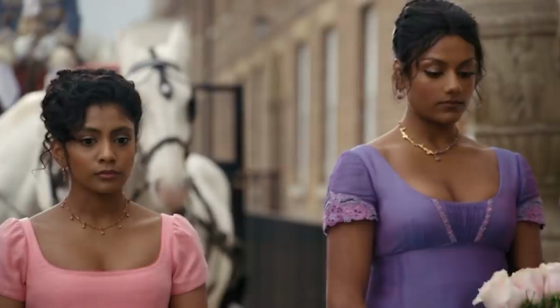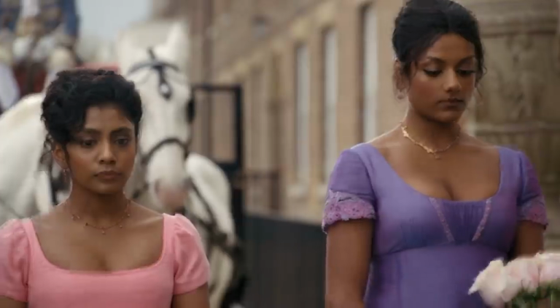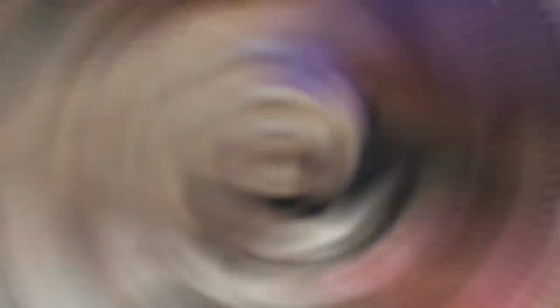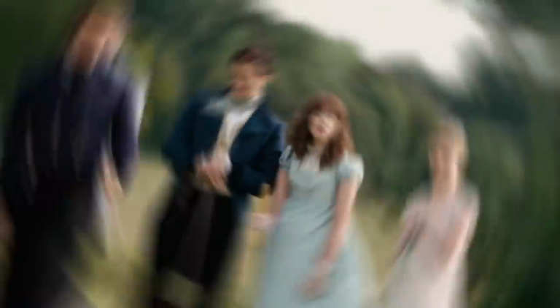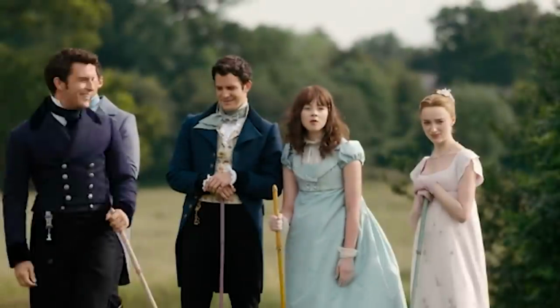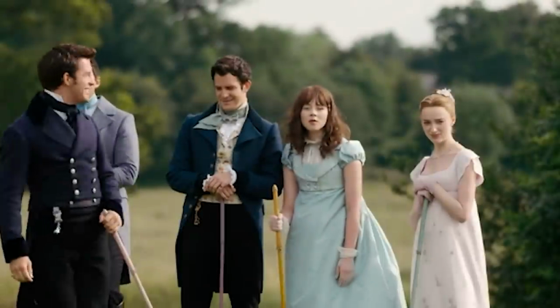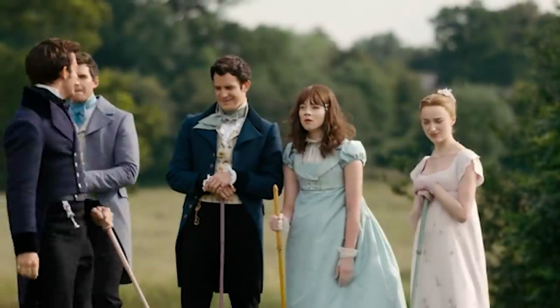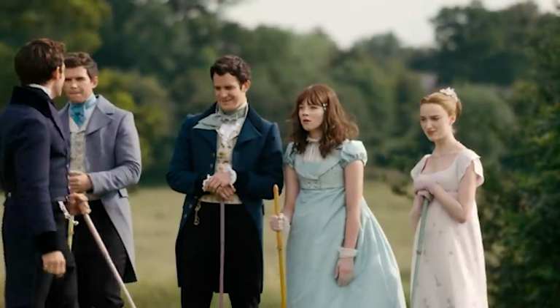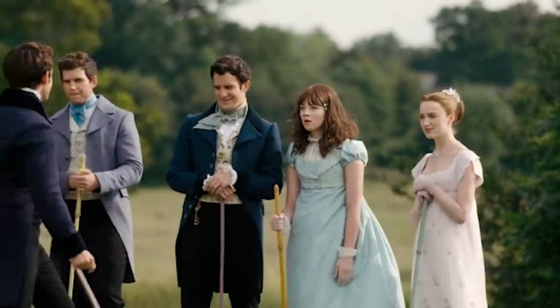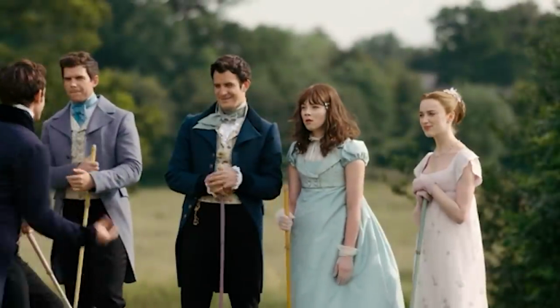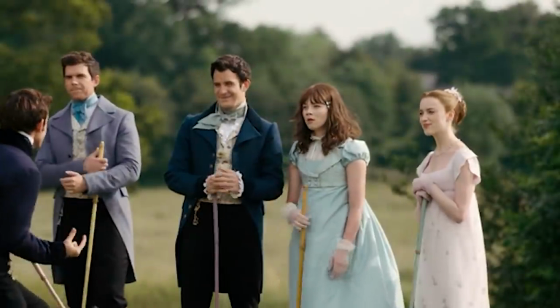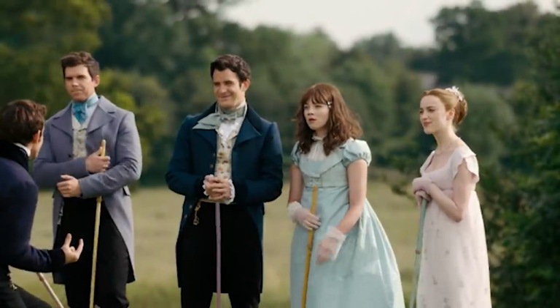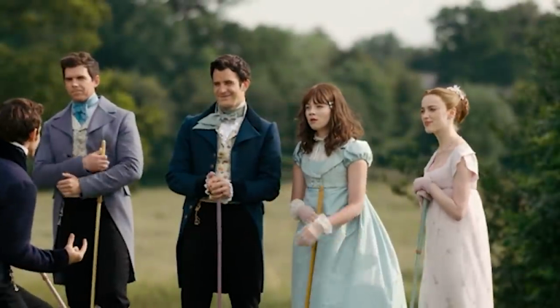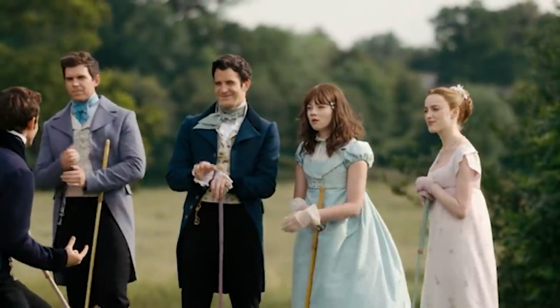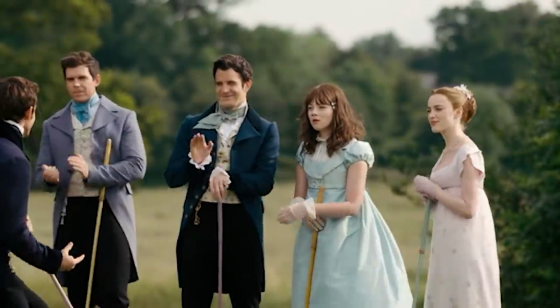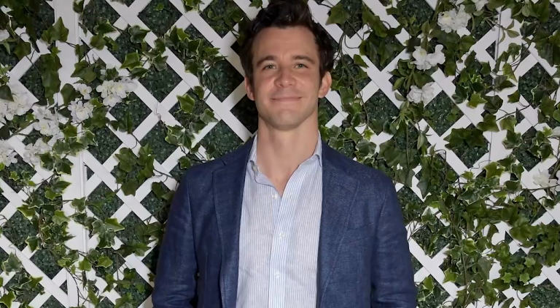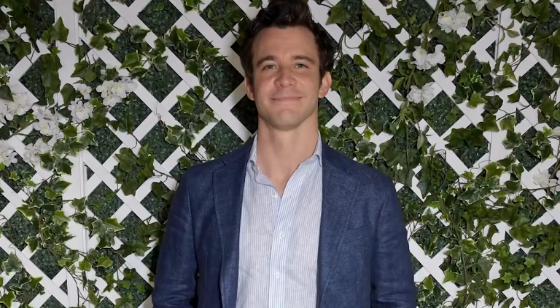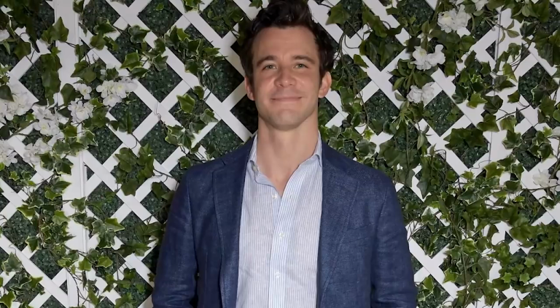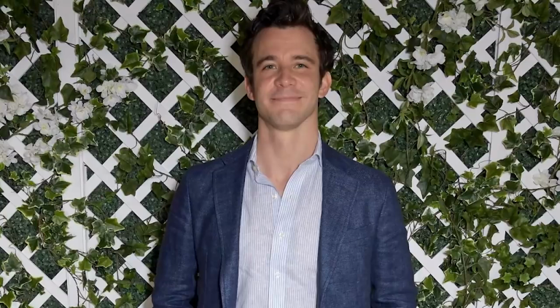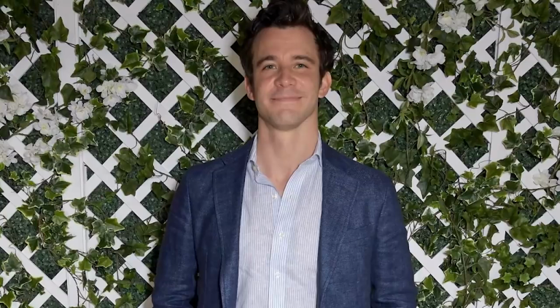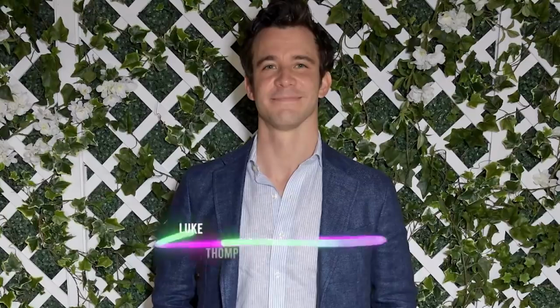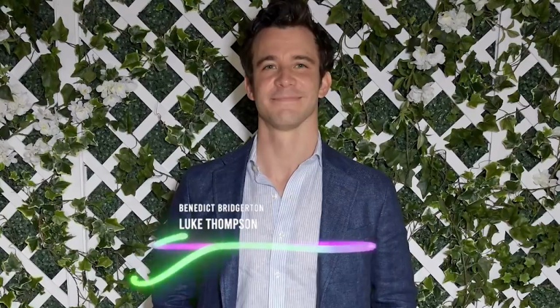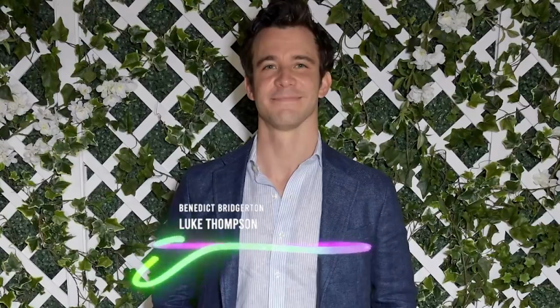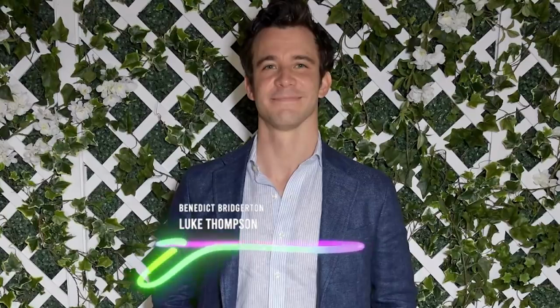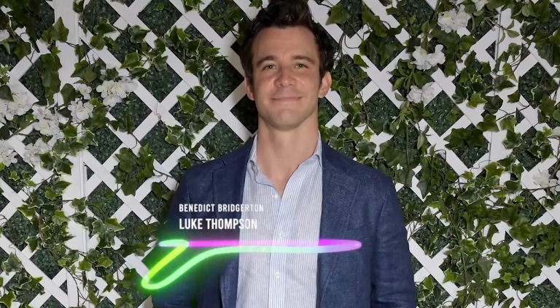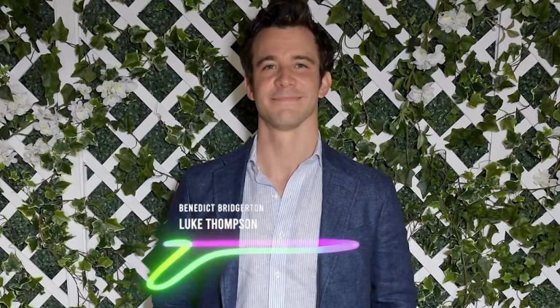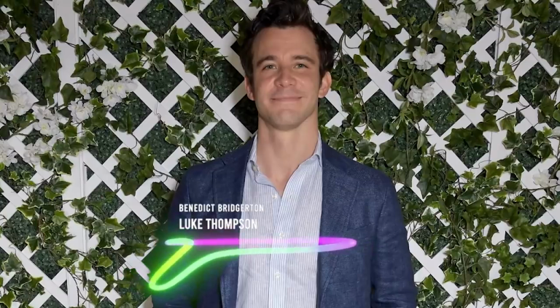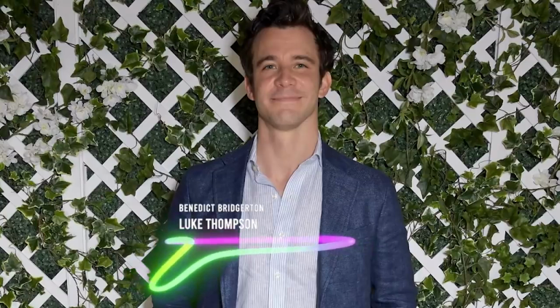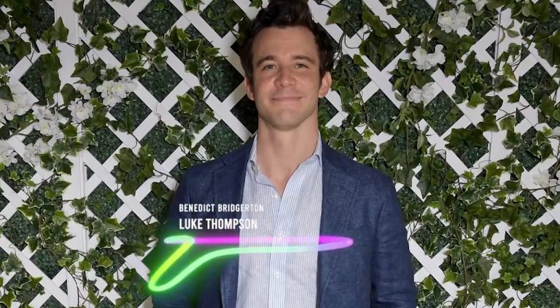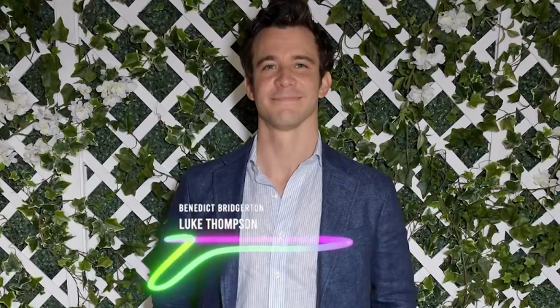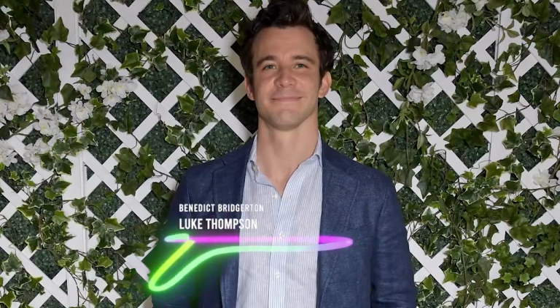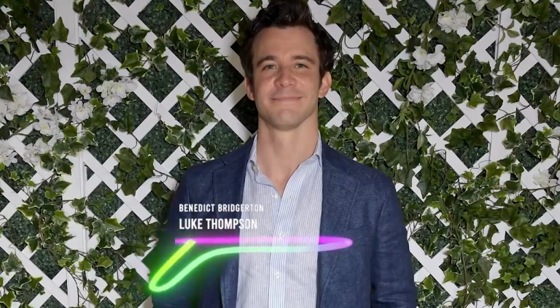When talking about the best Pall Mall player from the cast, everyone agreed on Luke Thompson, who plays Benedict Bridgerton.